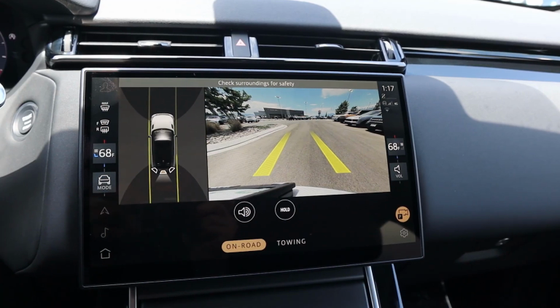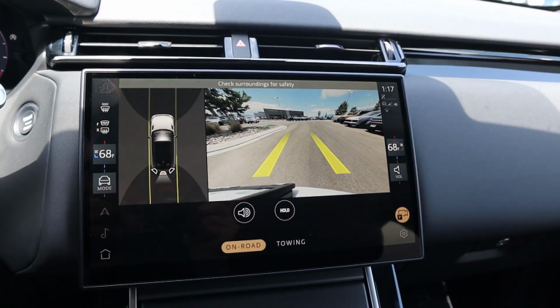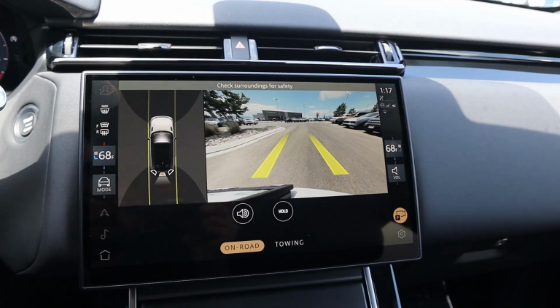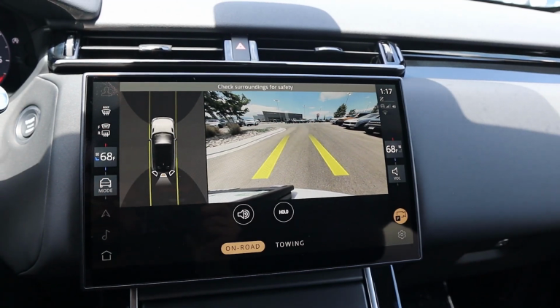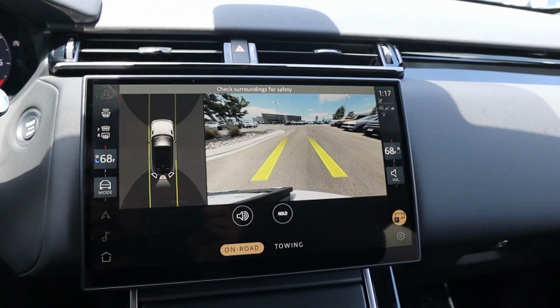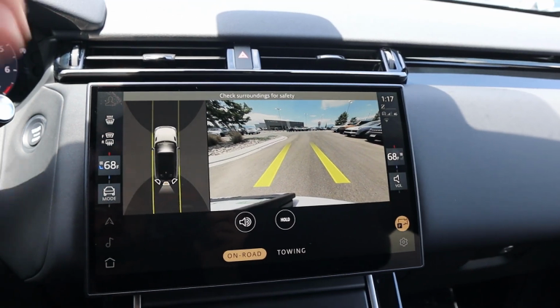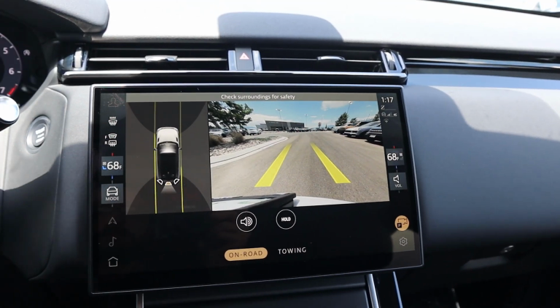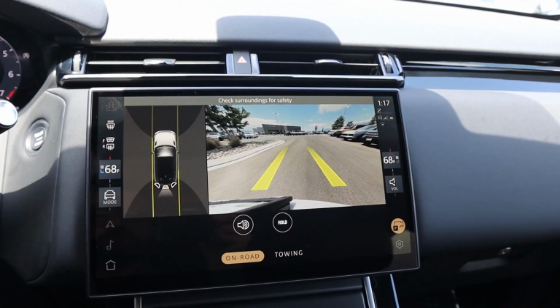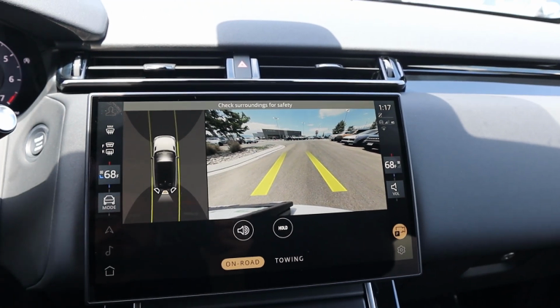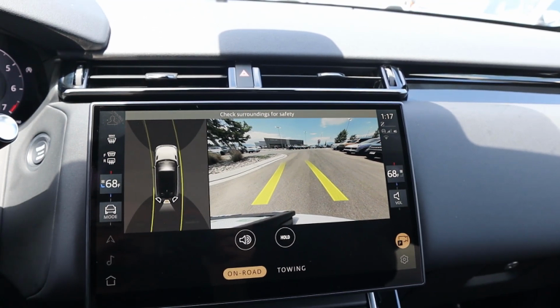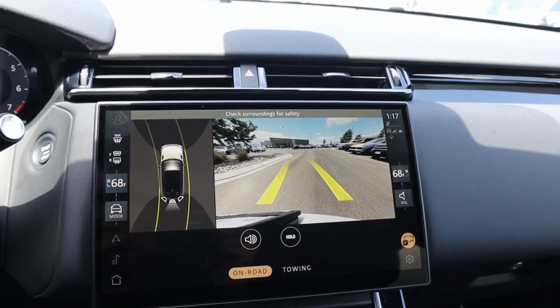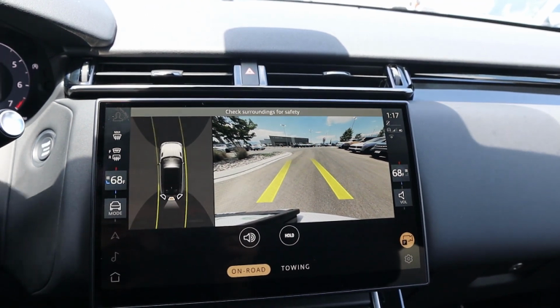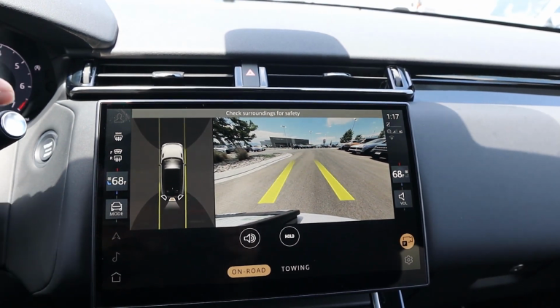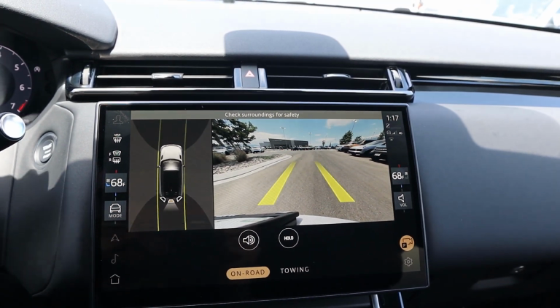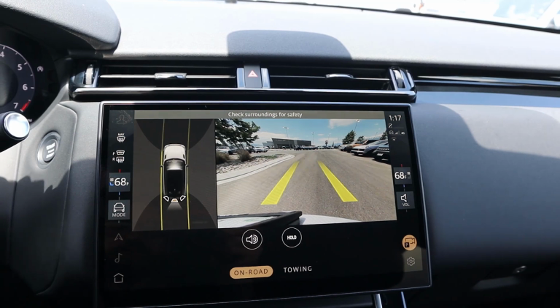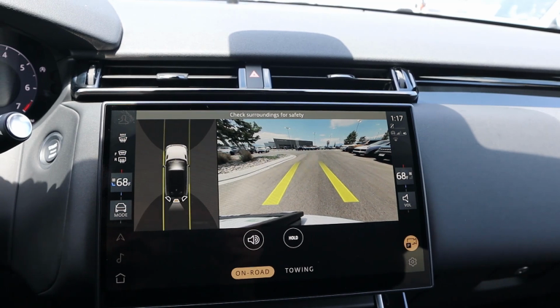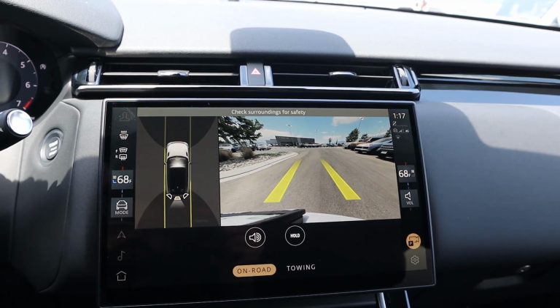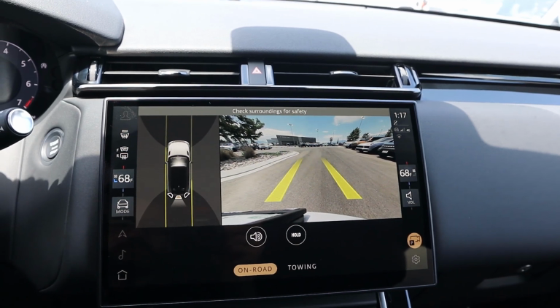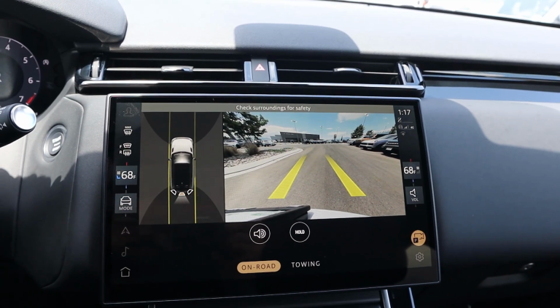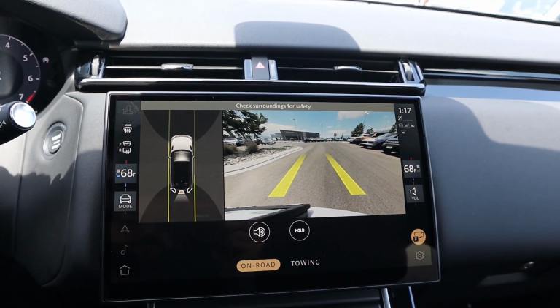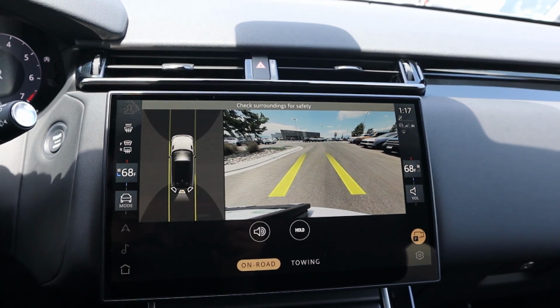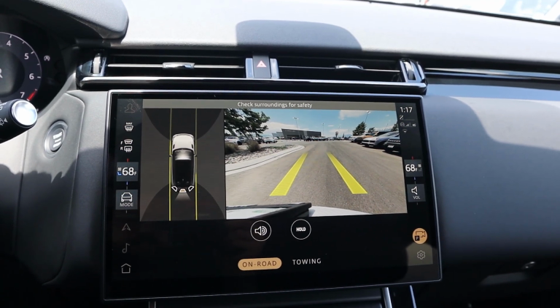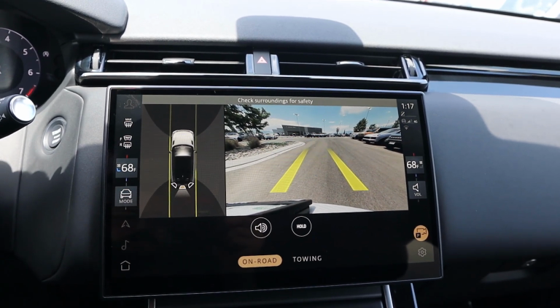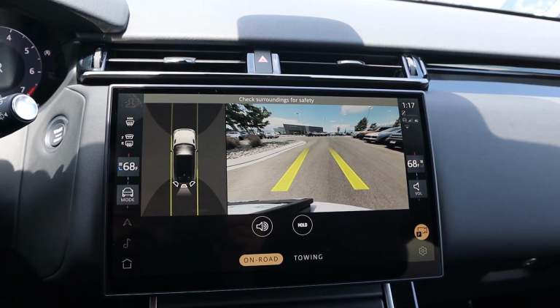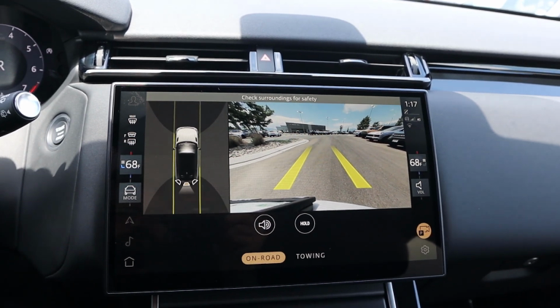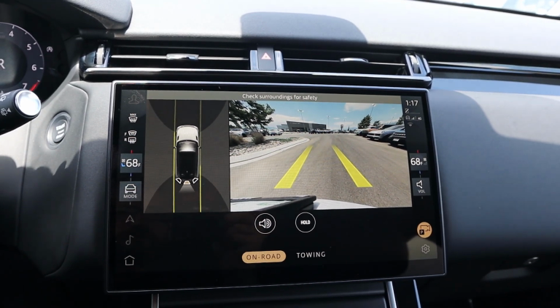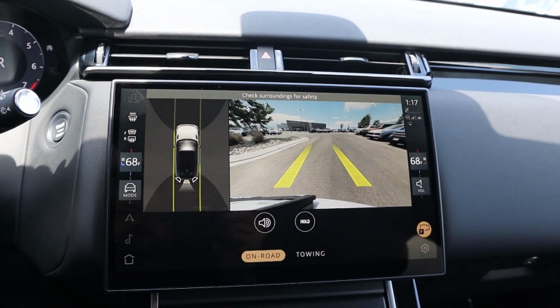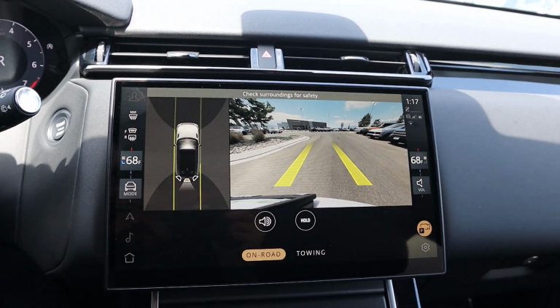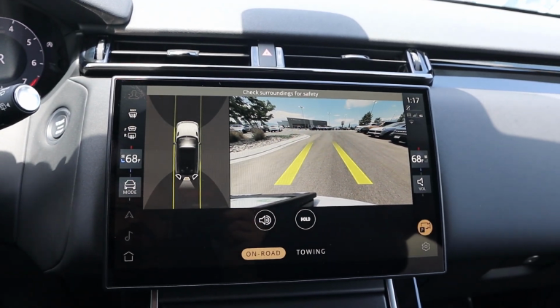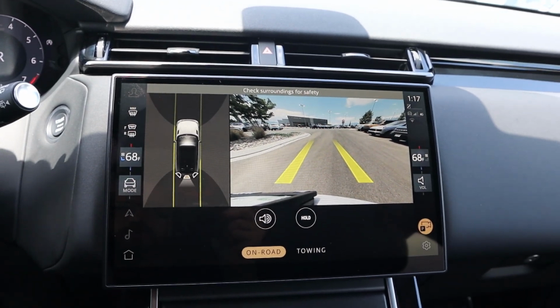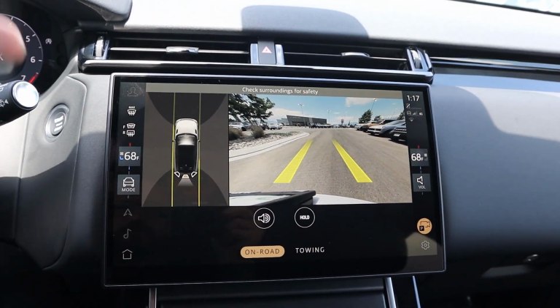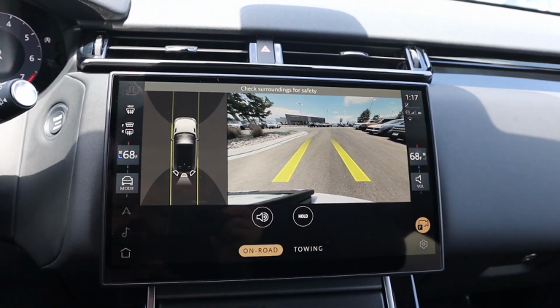We've got a backup camera with trajectory lines that turn with the steering wheel, and the resolution with the camera system is really solid overall.